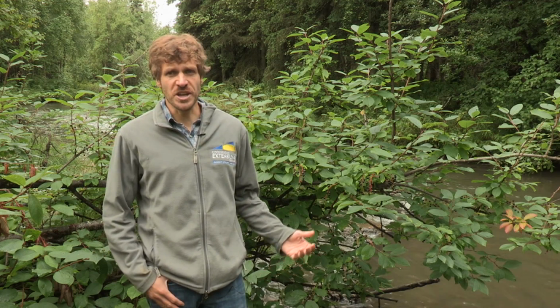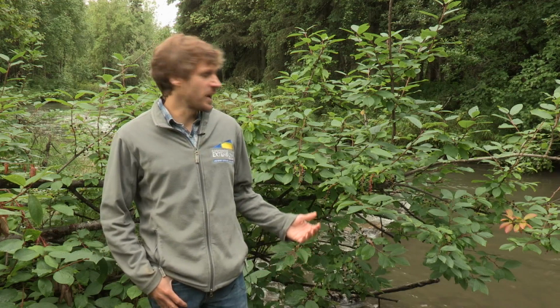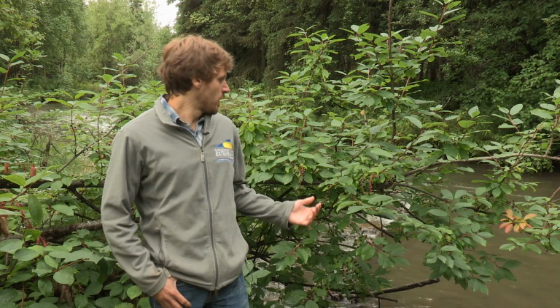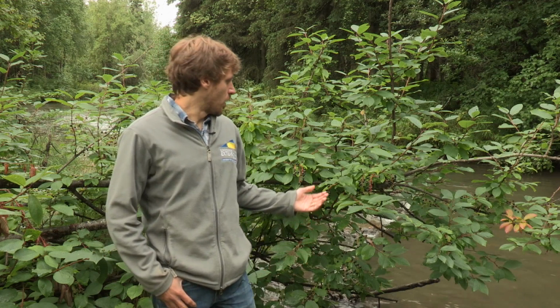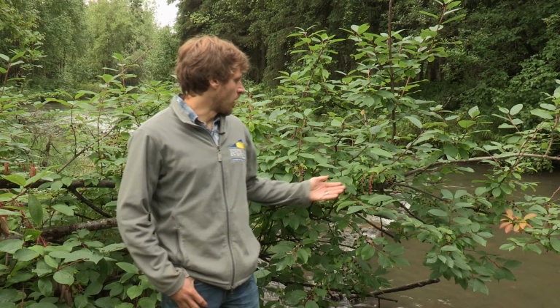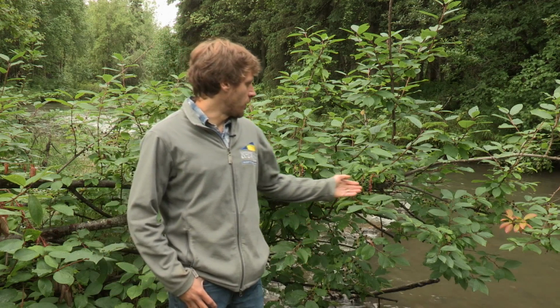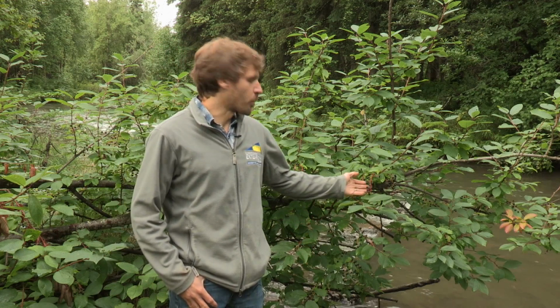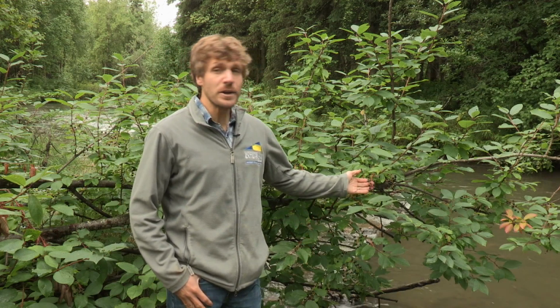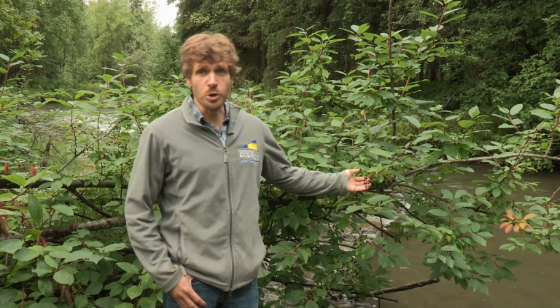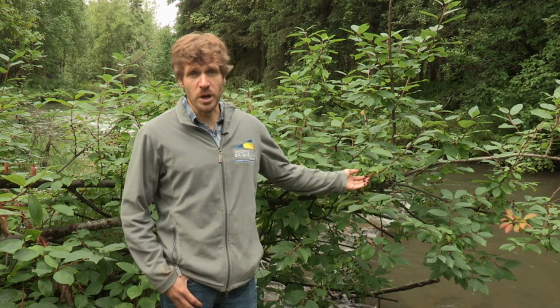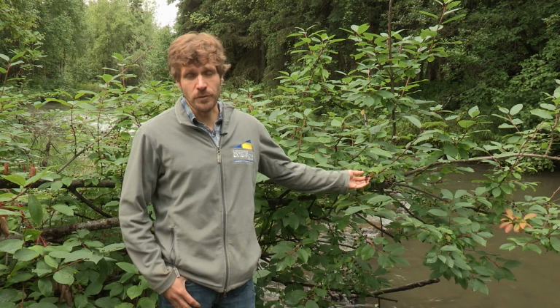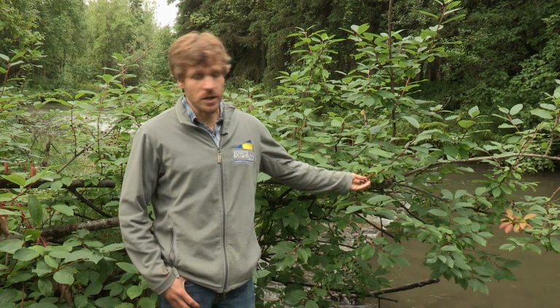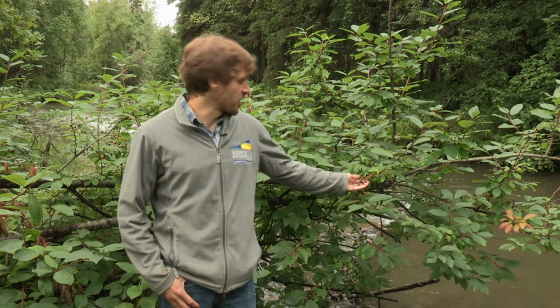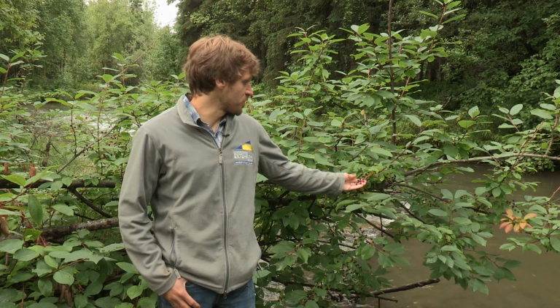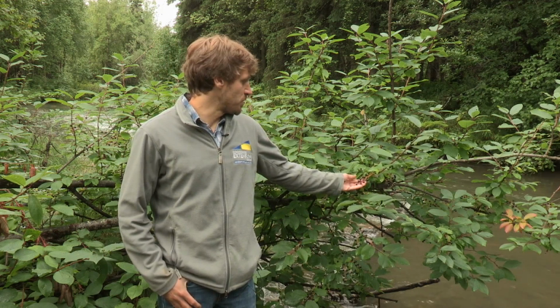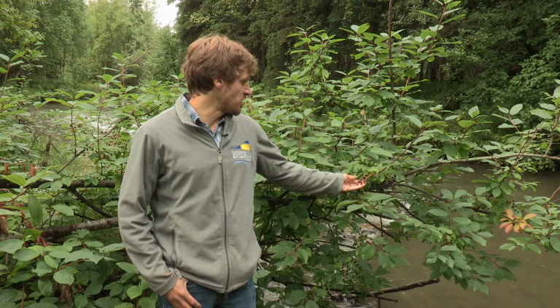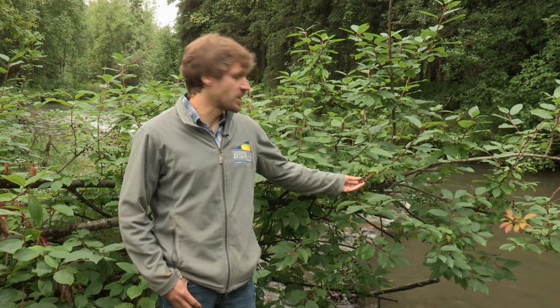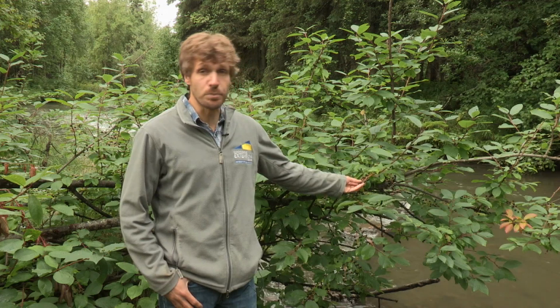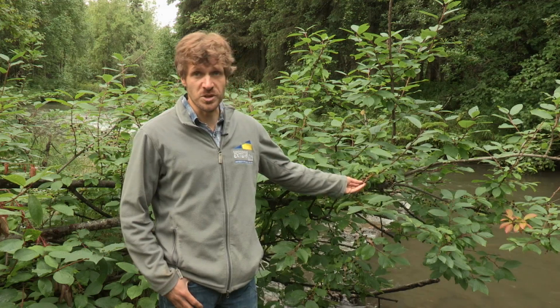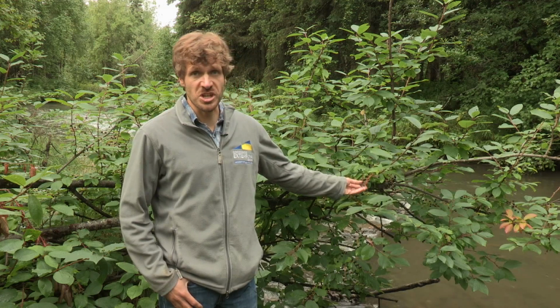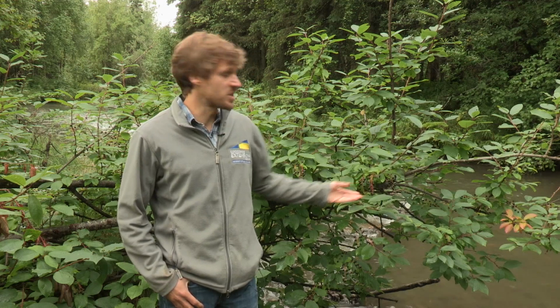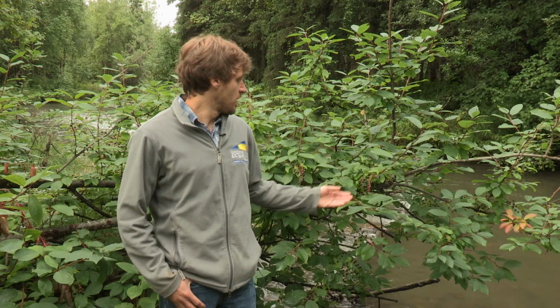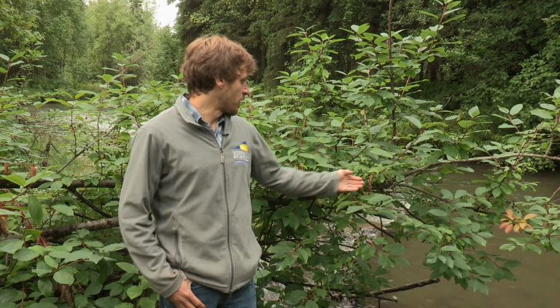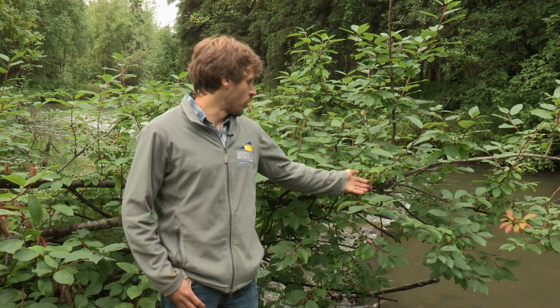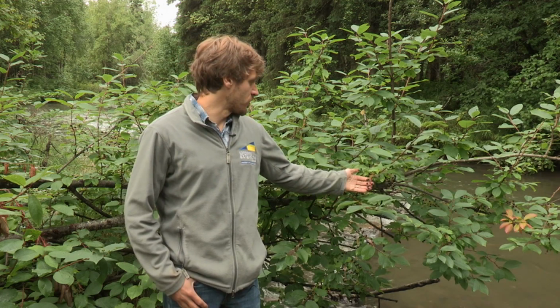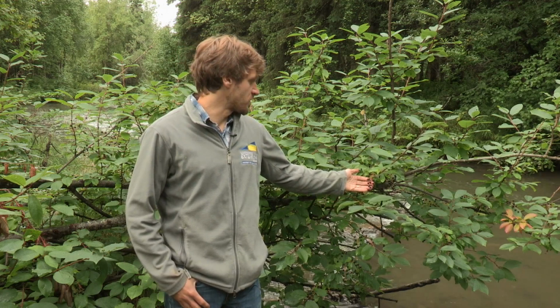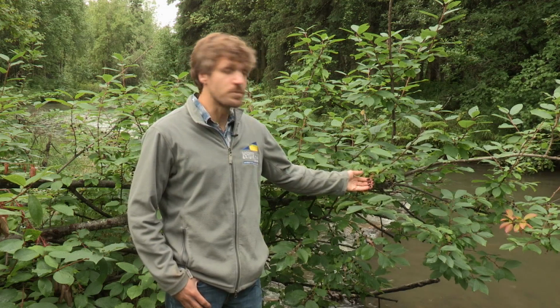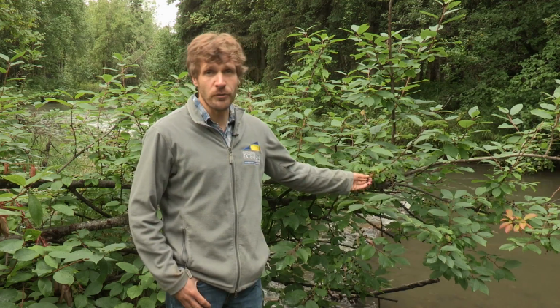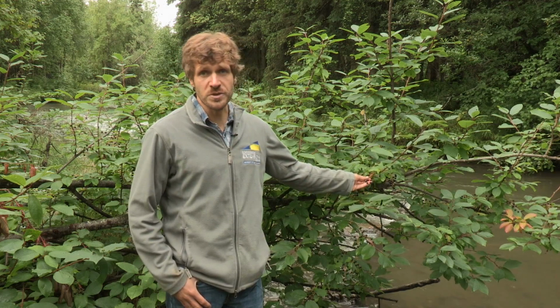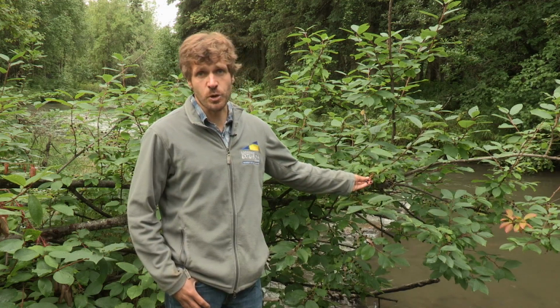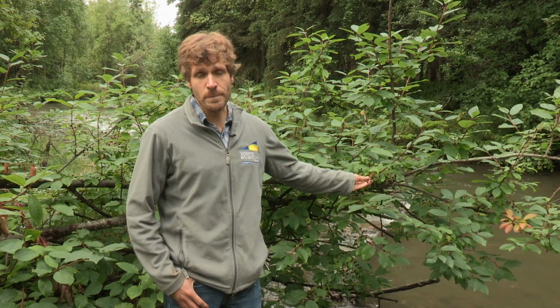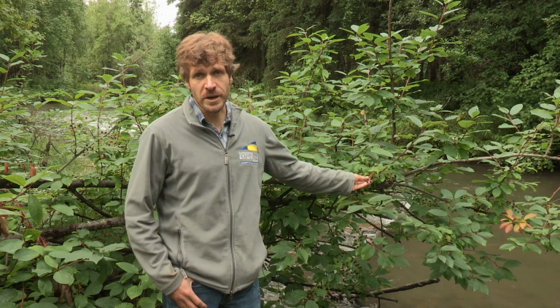Chokecherry are a broad group of cherry tree species in the Prunus genus that are known for these small fruits that are quite bitter.